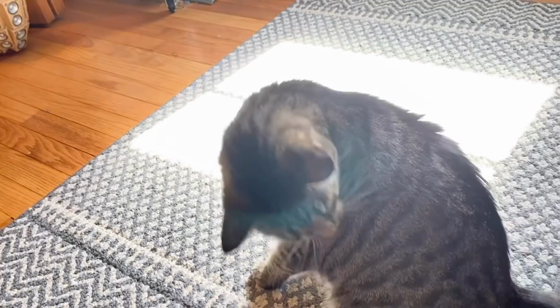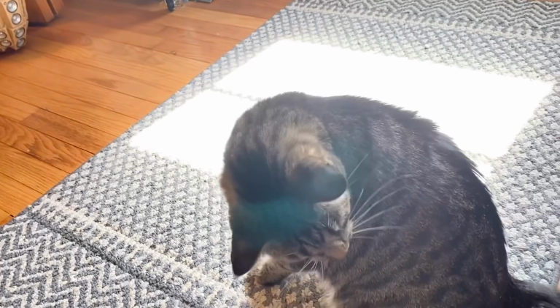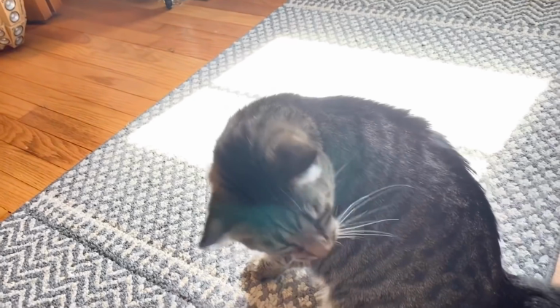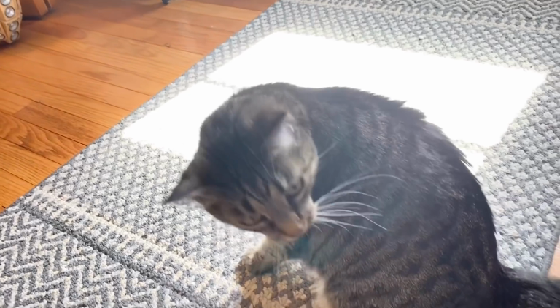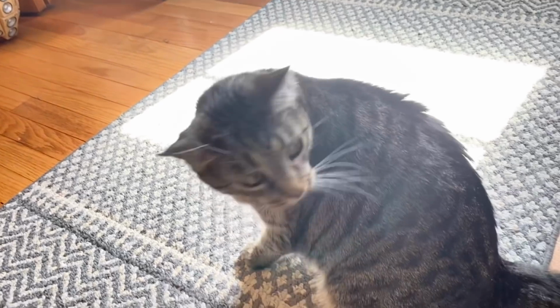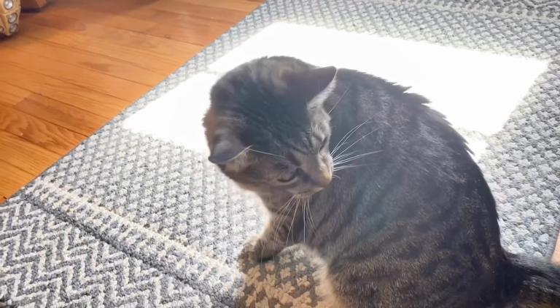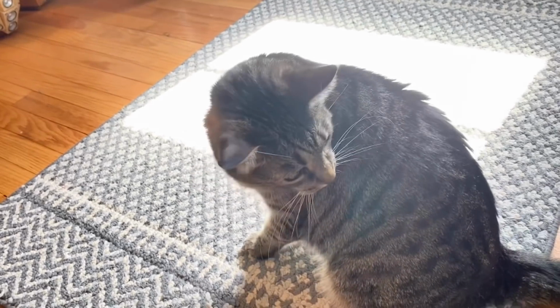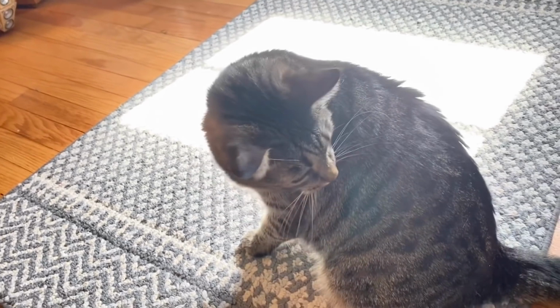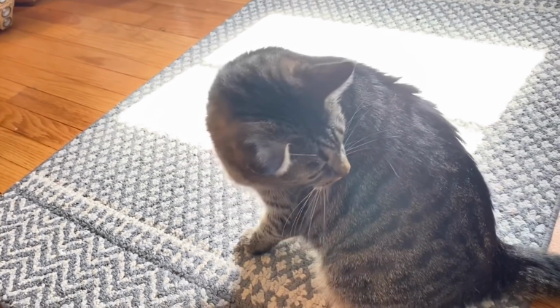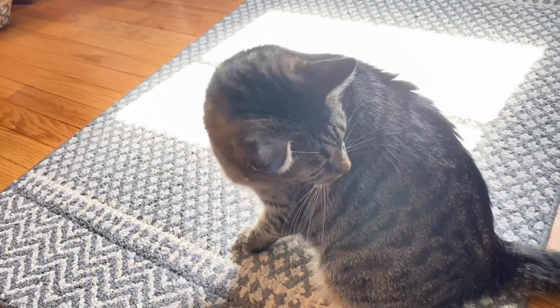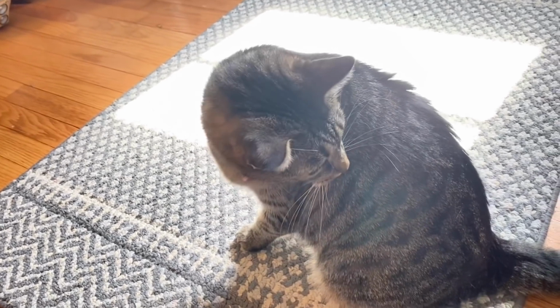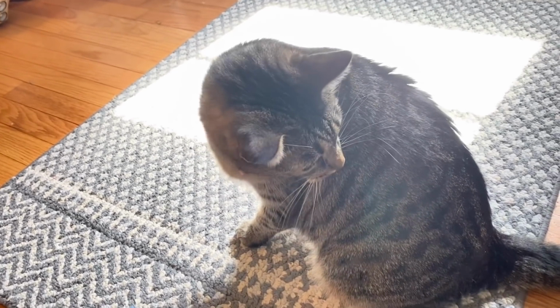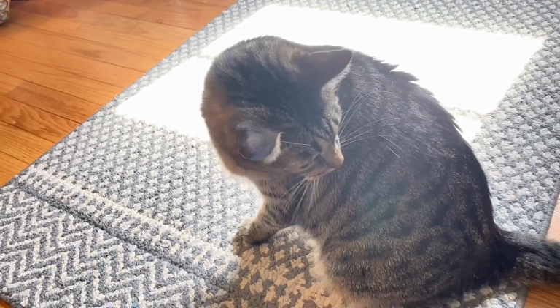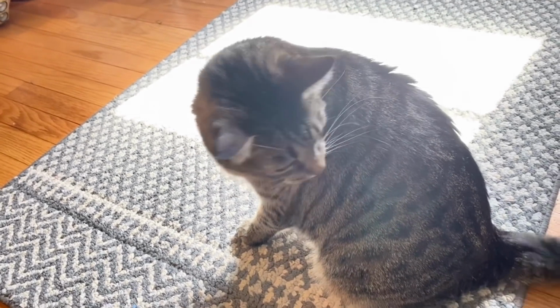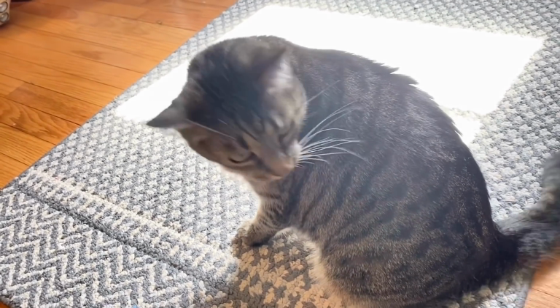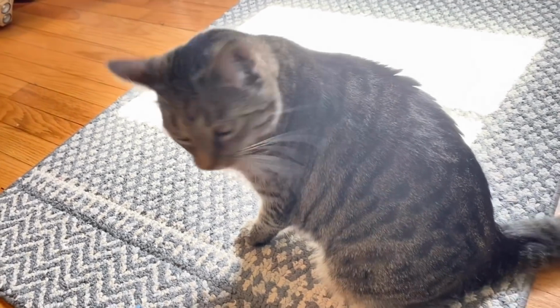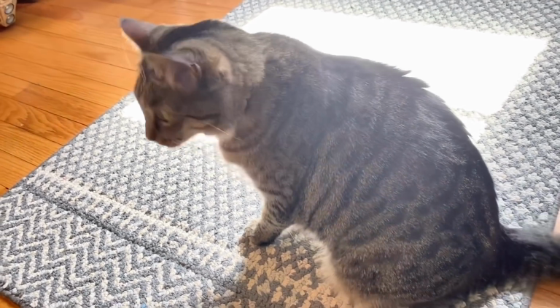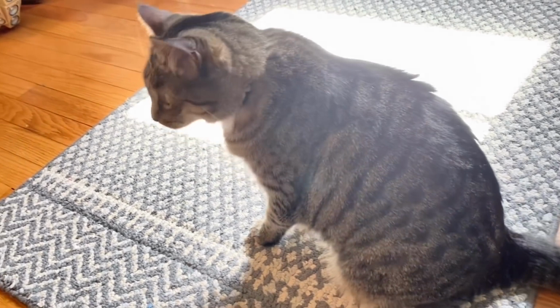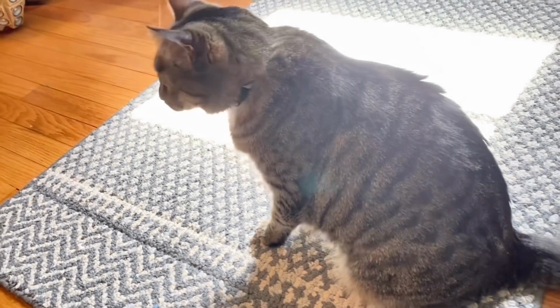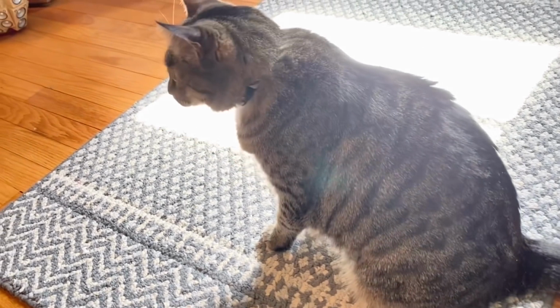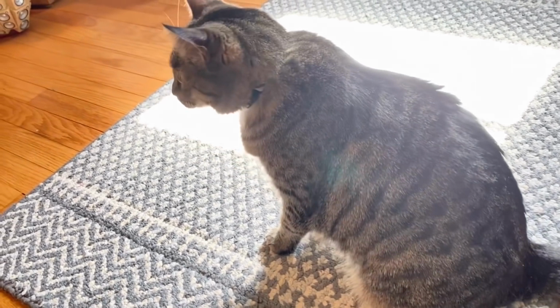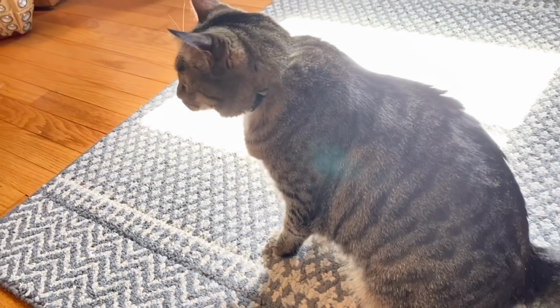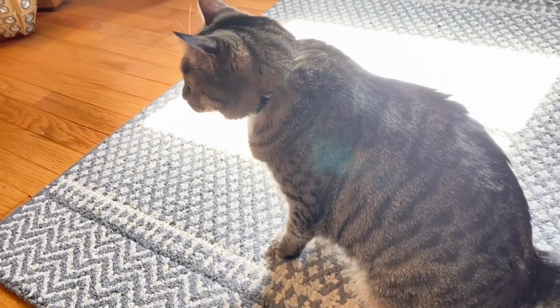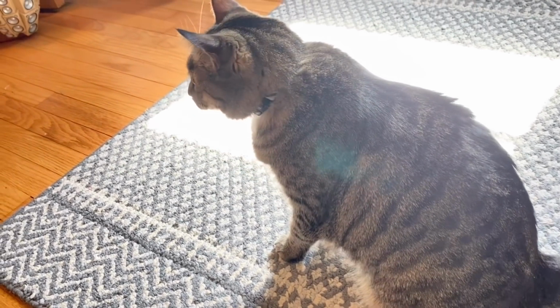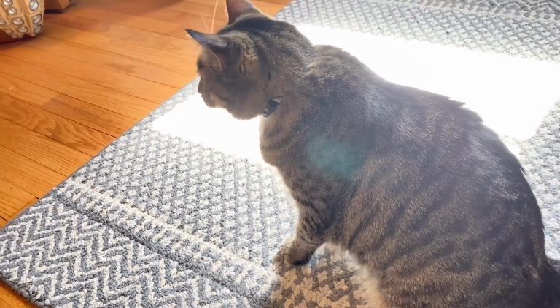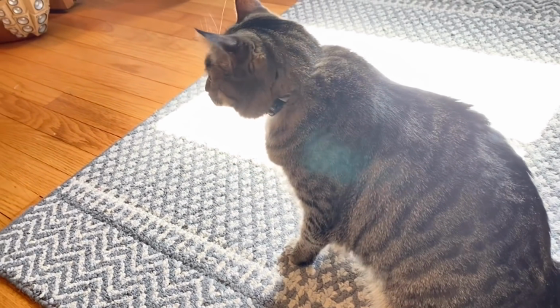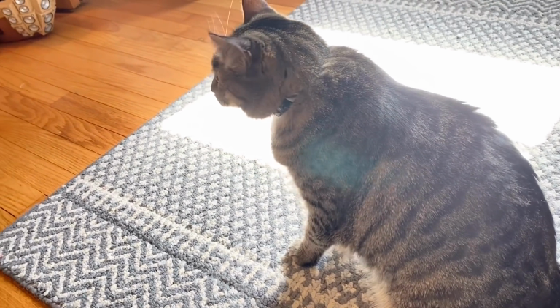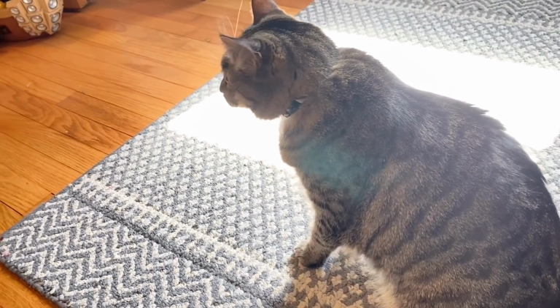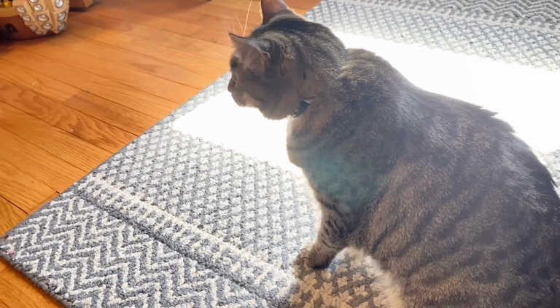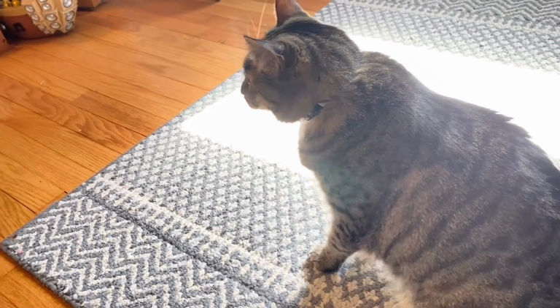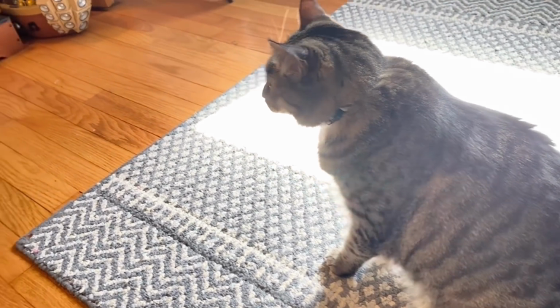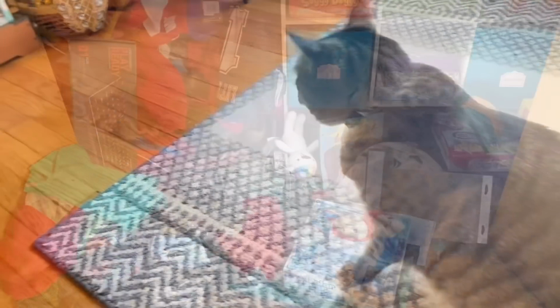Pepper says, are you ready to start decluttering? Because we are getting in this closet today.